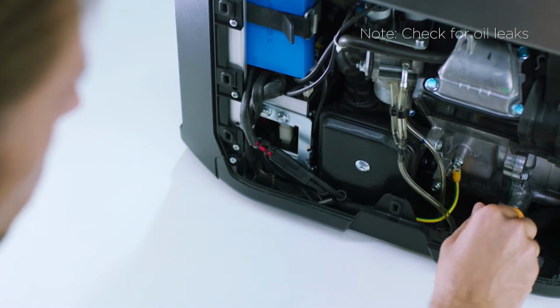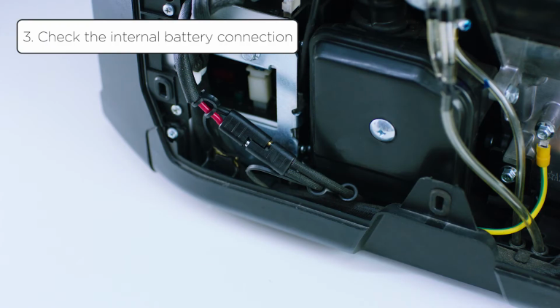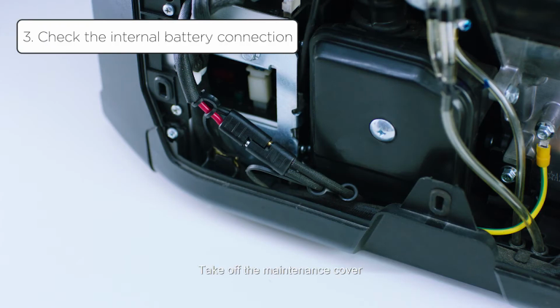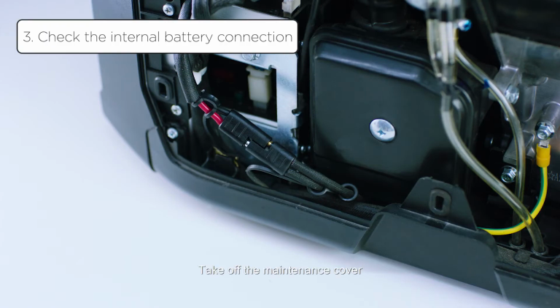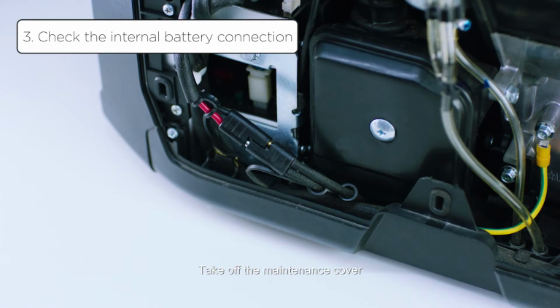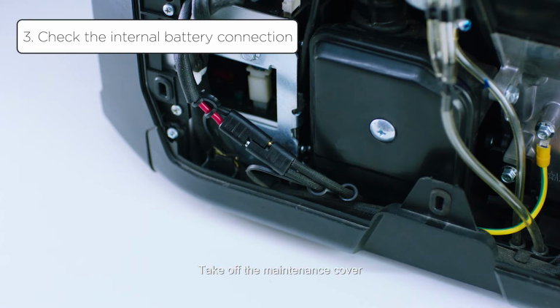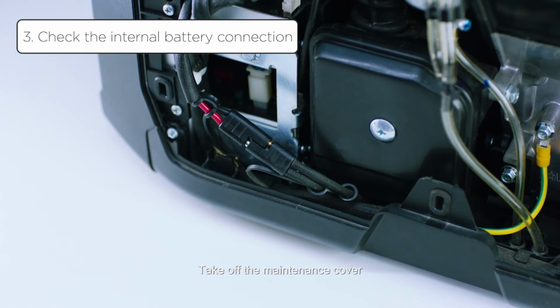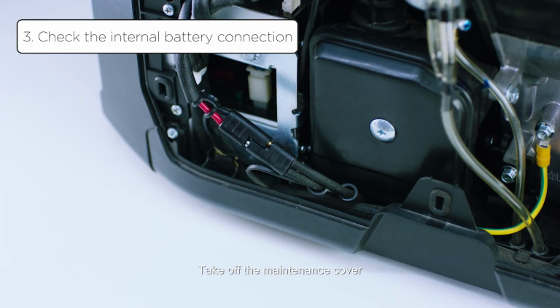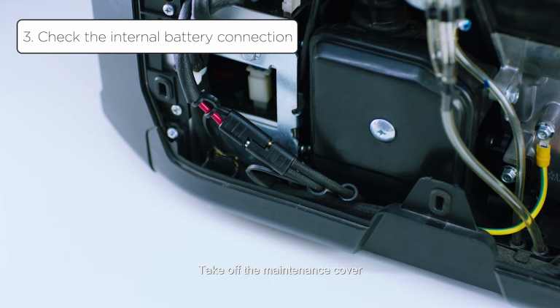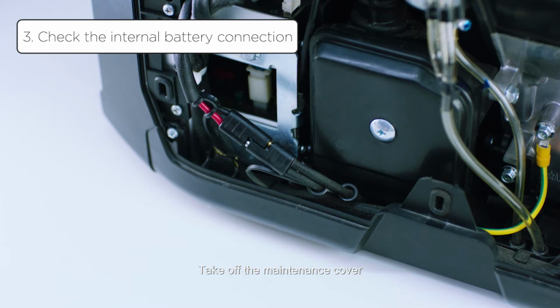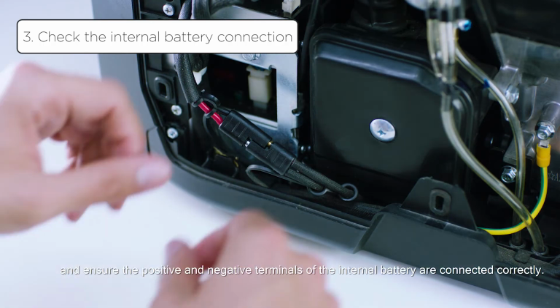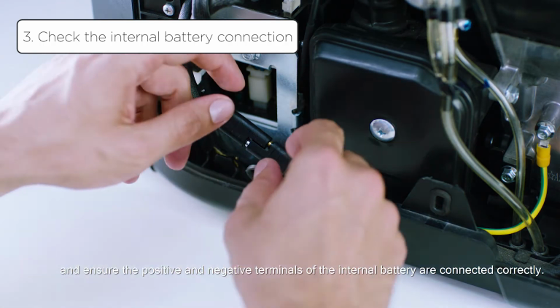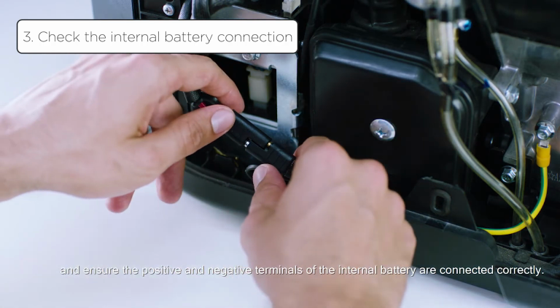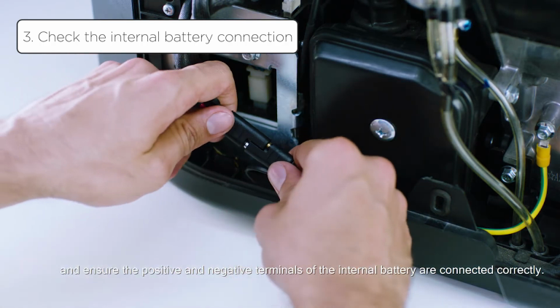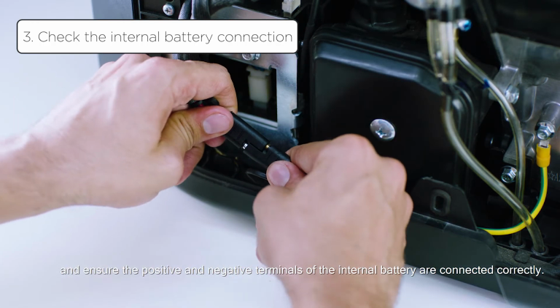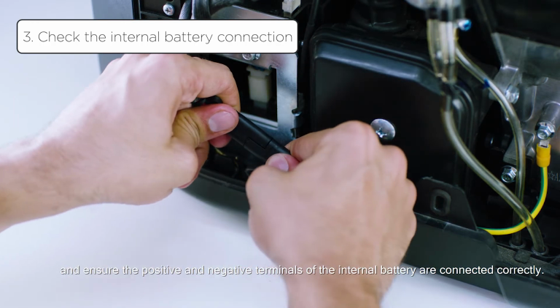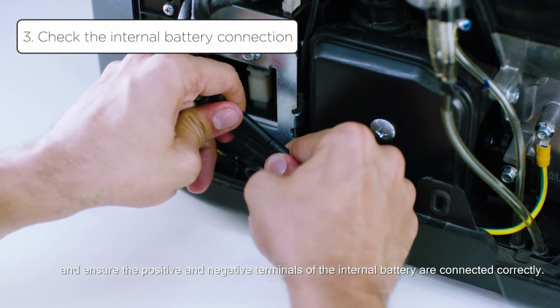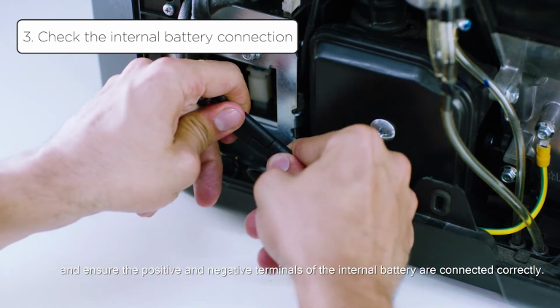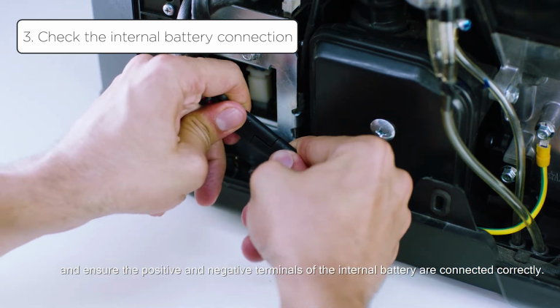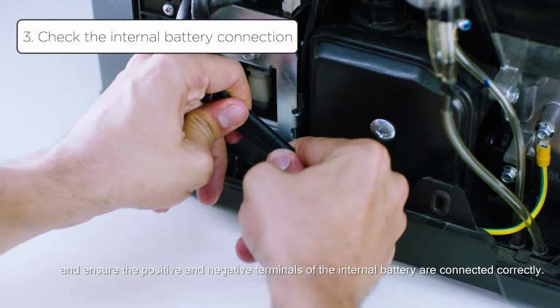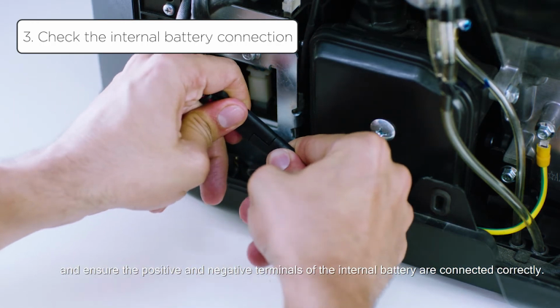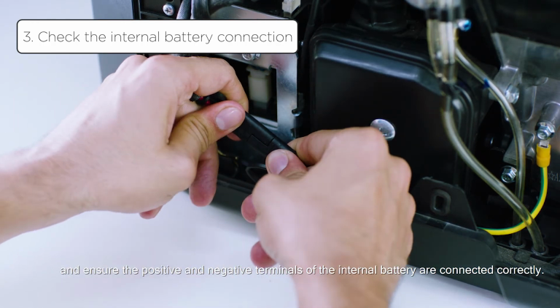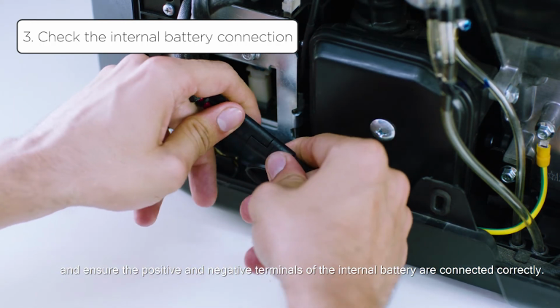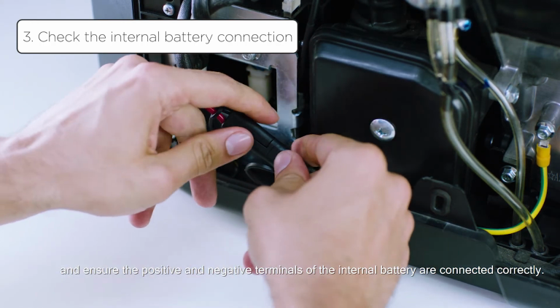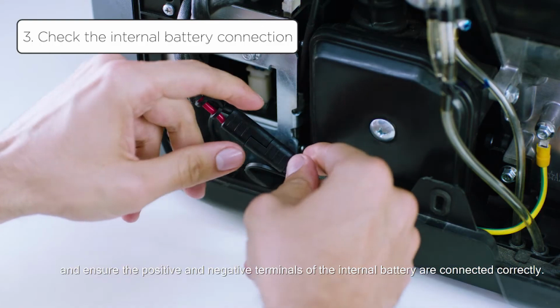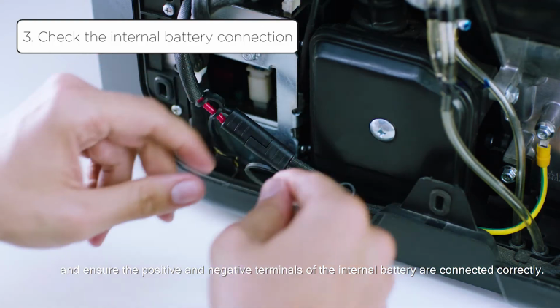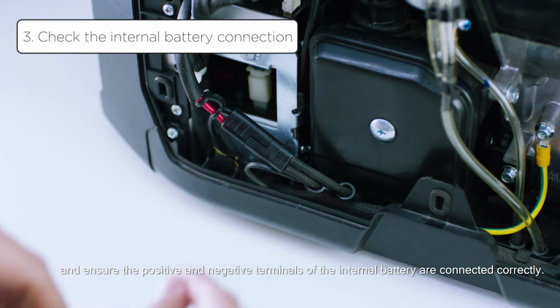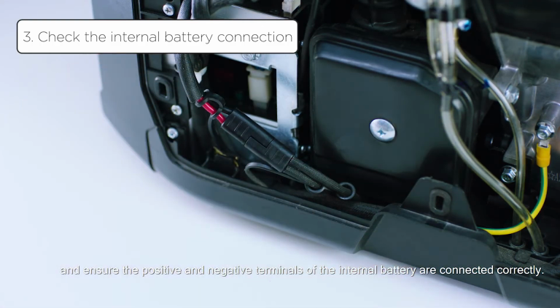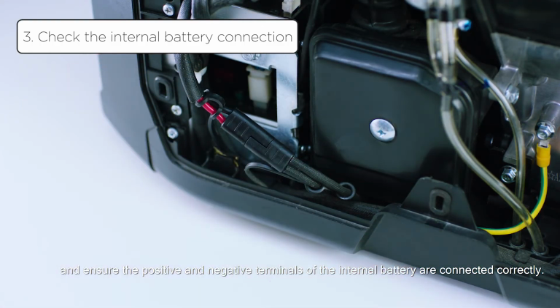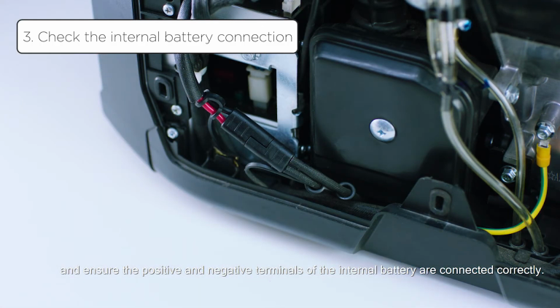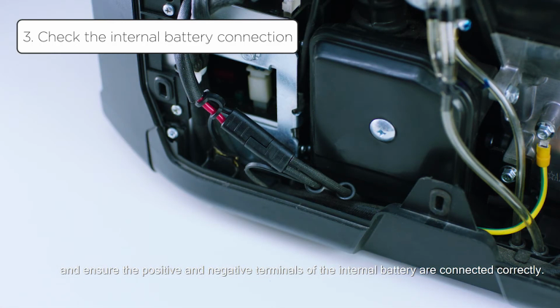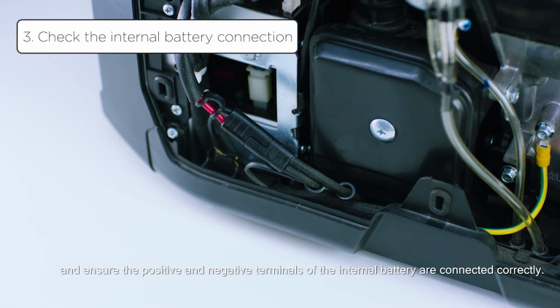Take off the maintenance cover and ensure the positive and negative terminals of the internal battery are connected correctly.